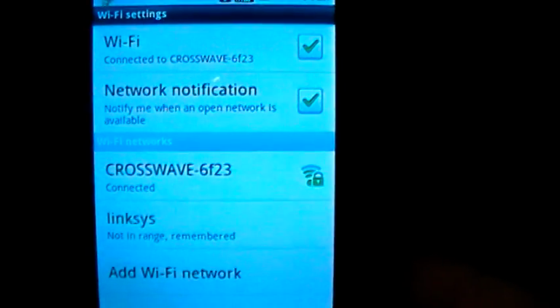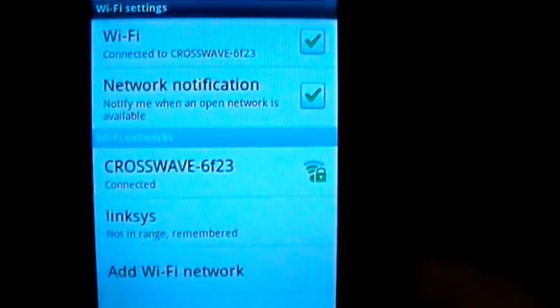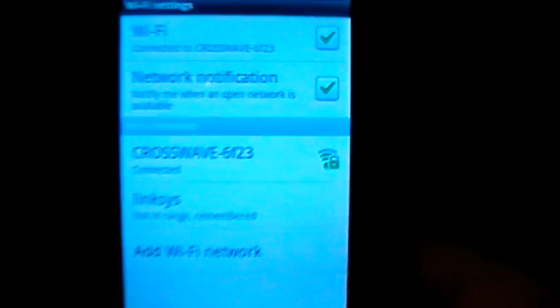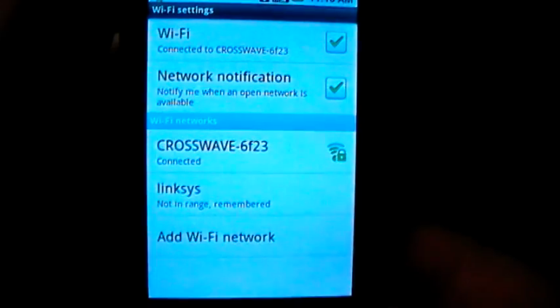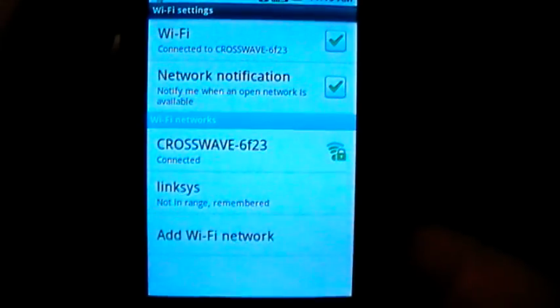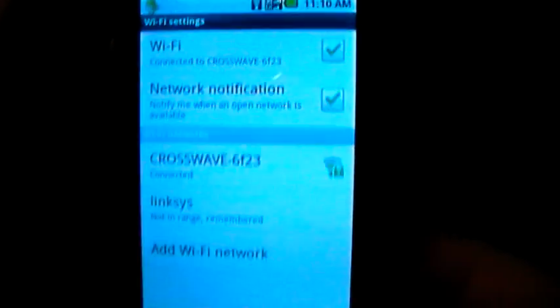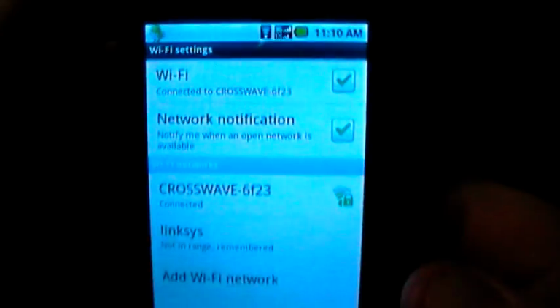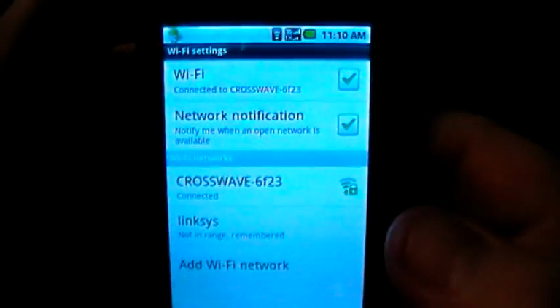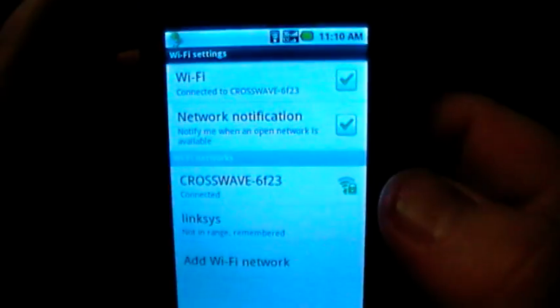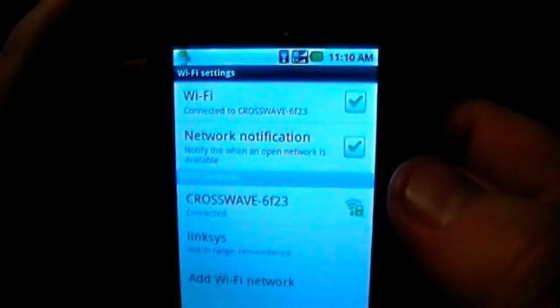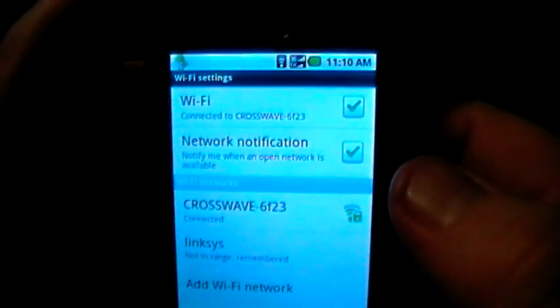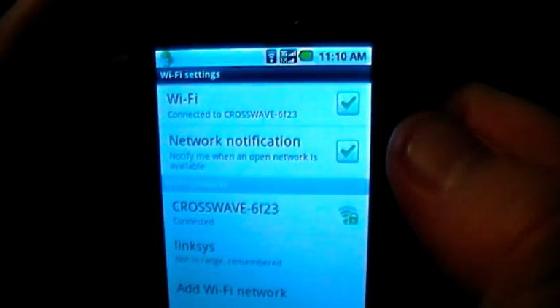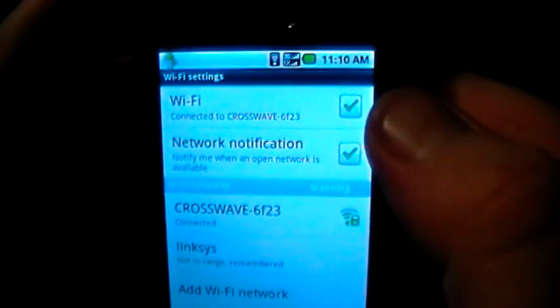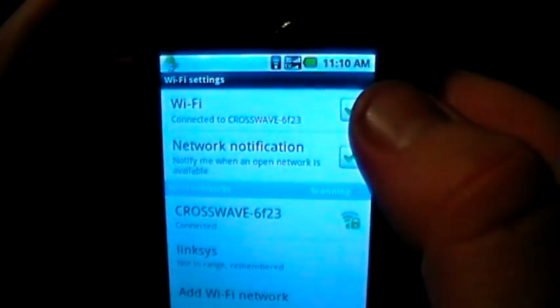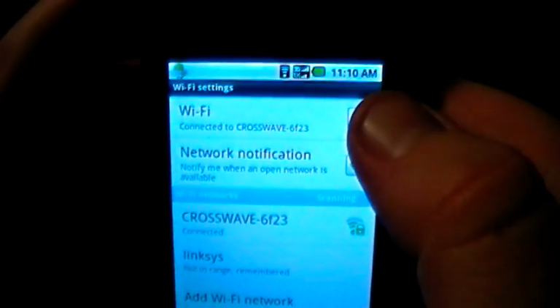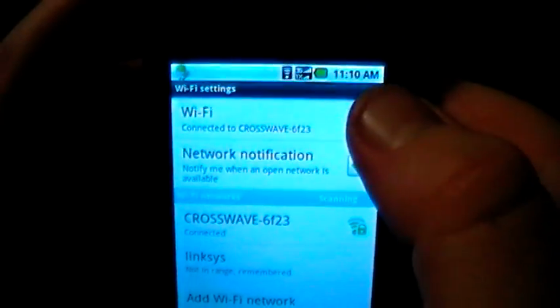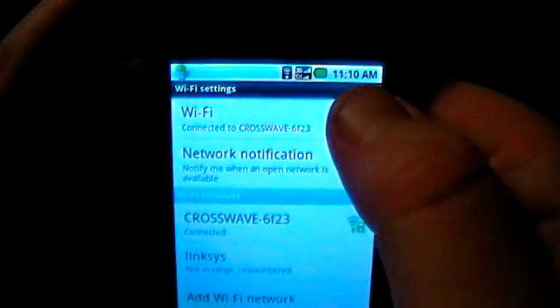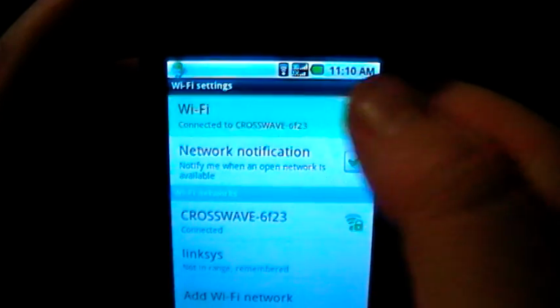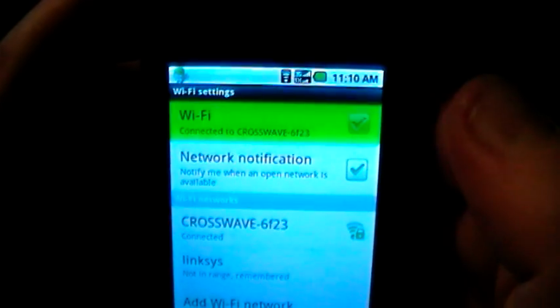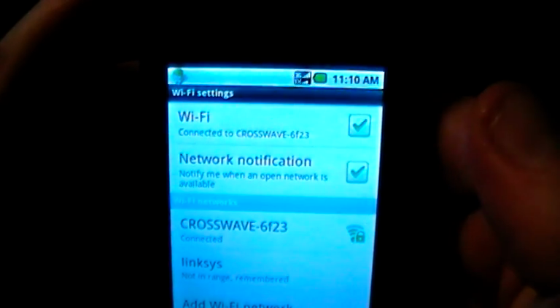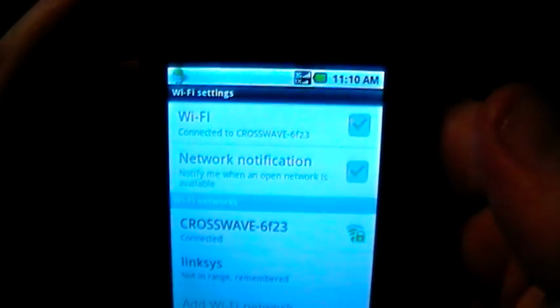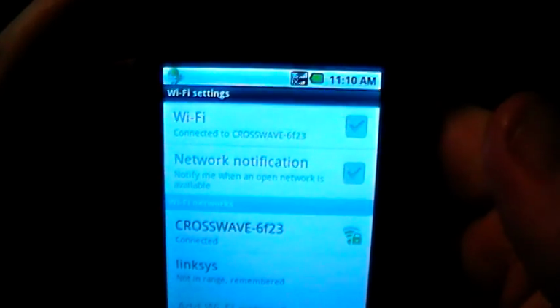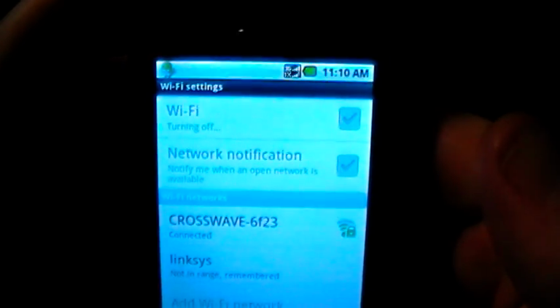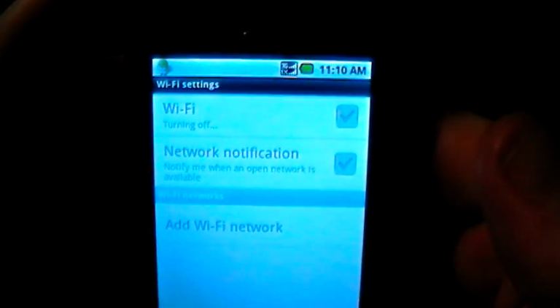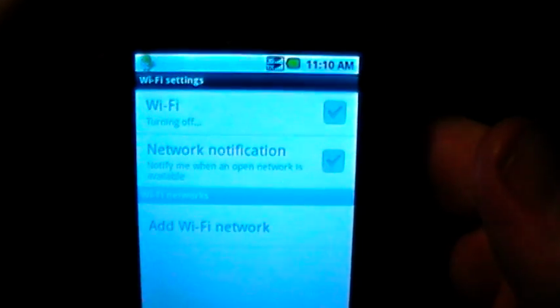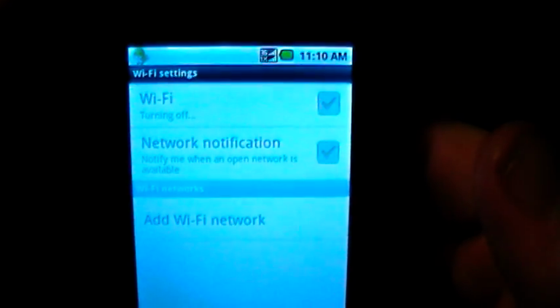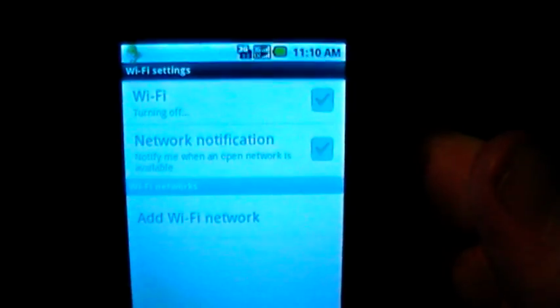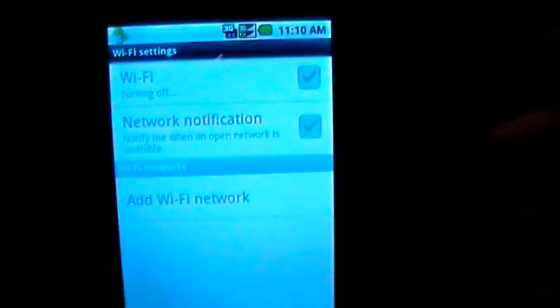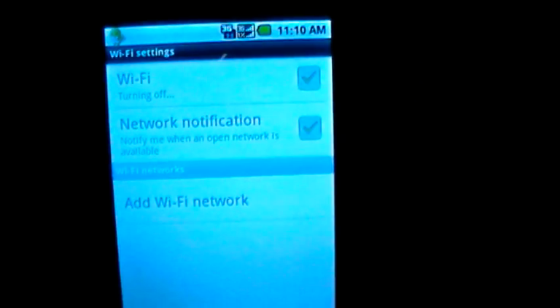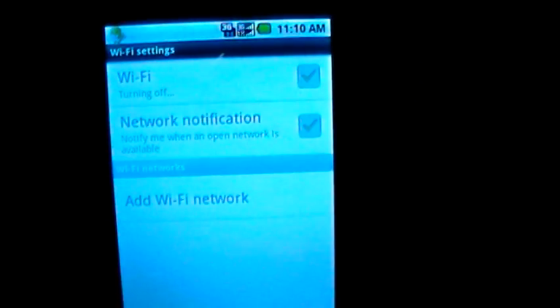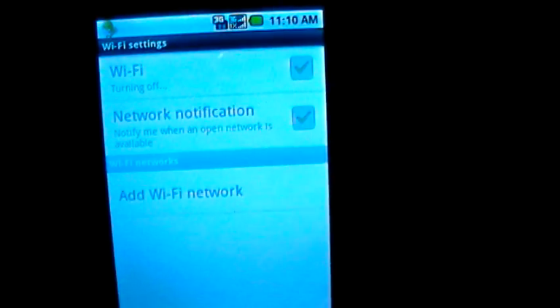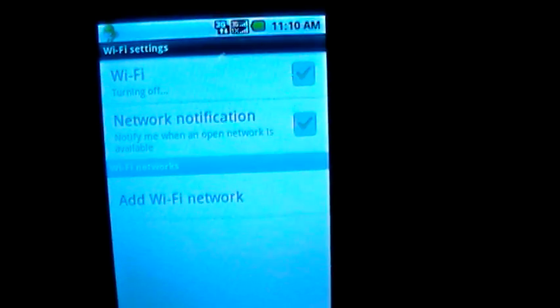And that is how you connect to Wi-Fi, and once again just make sure when you're not using it you turn it off, as it is a real battery killer.